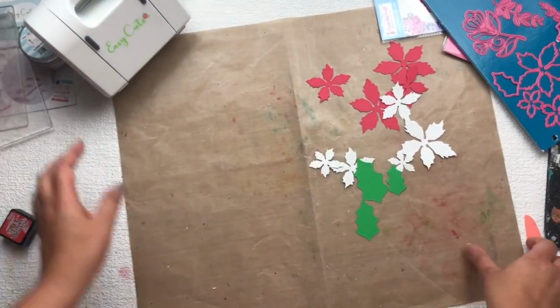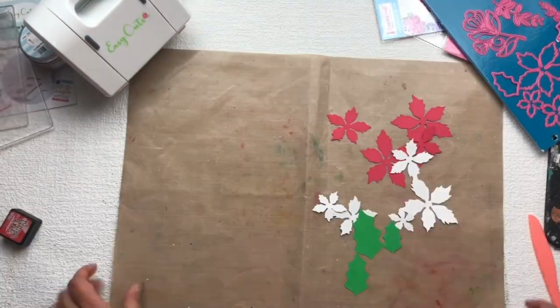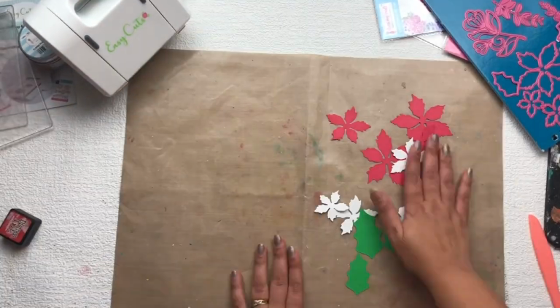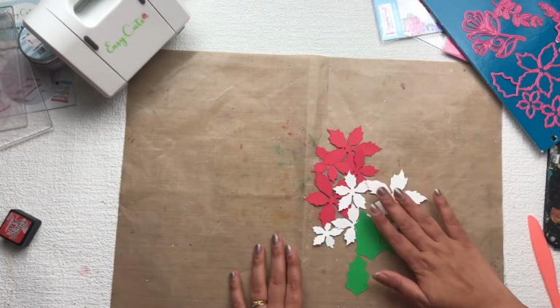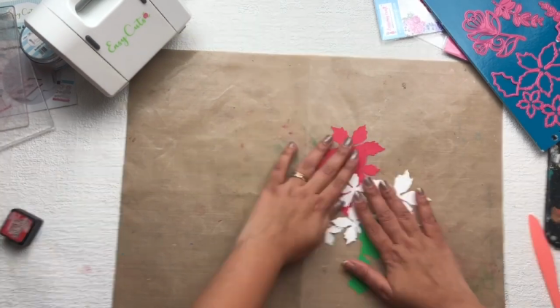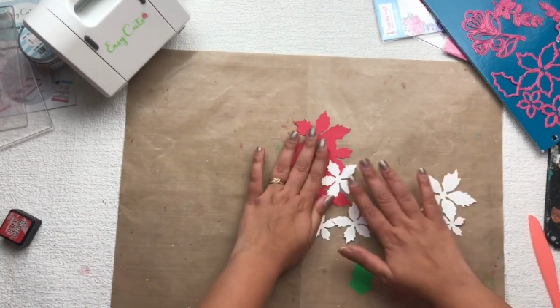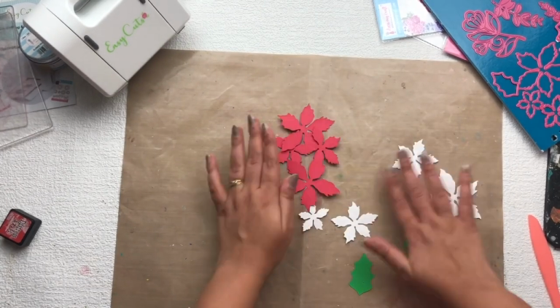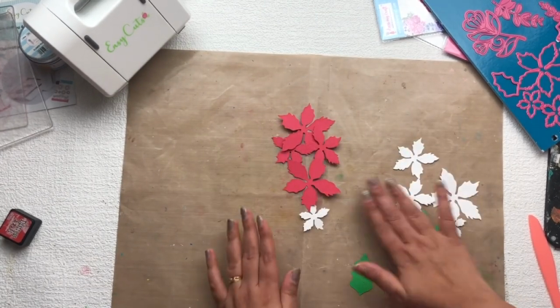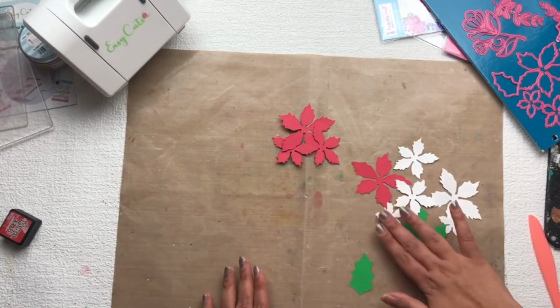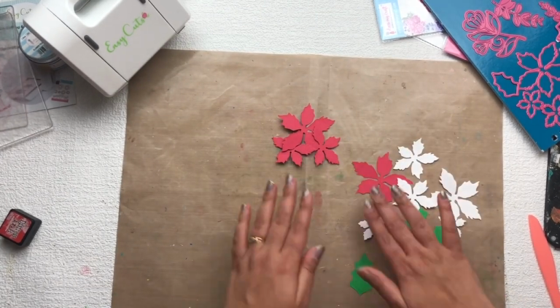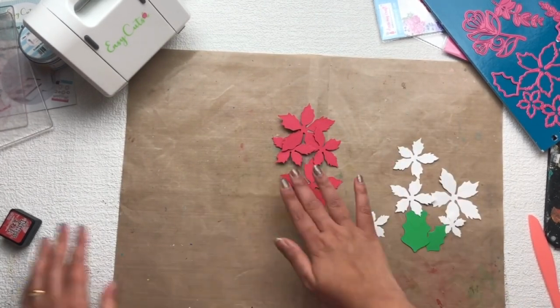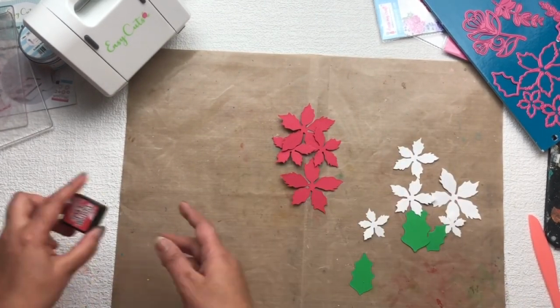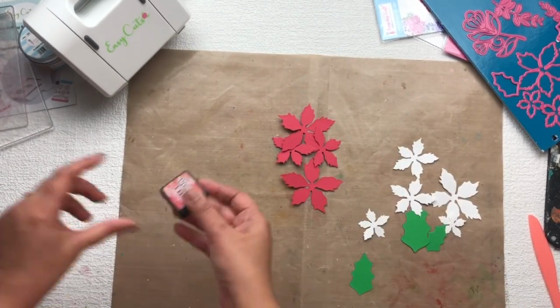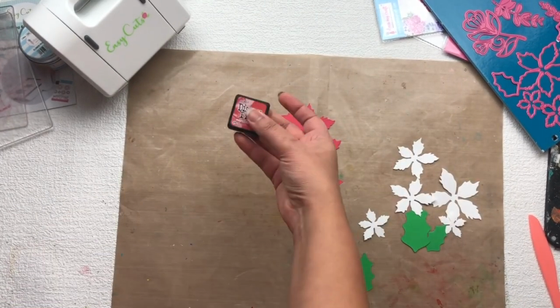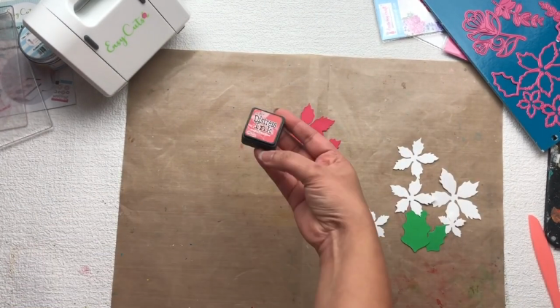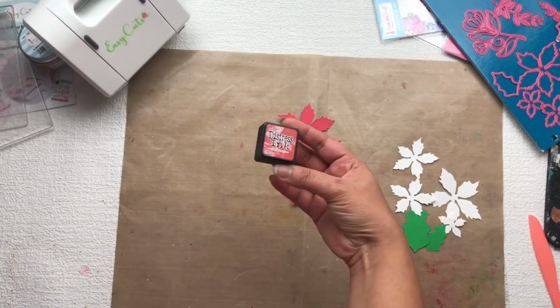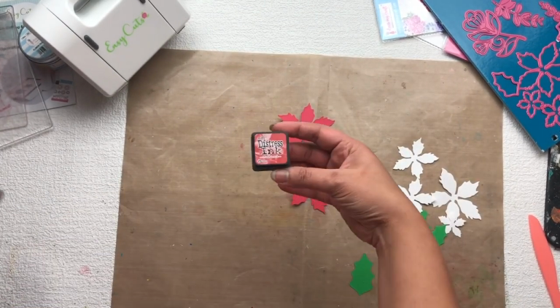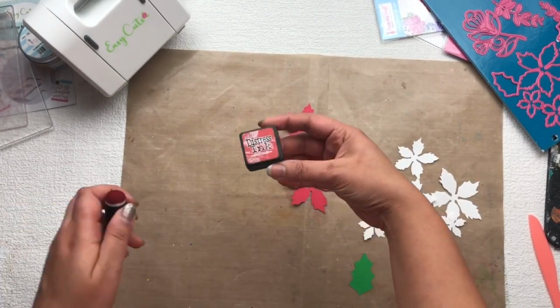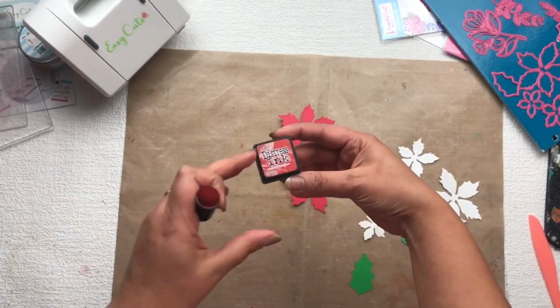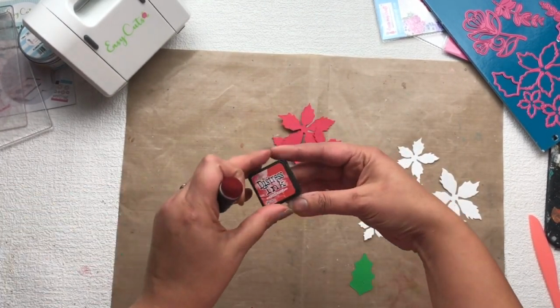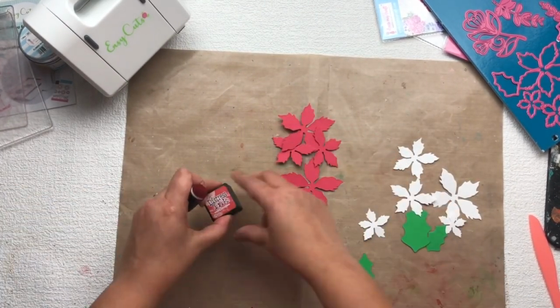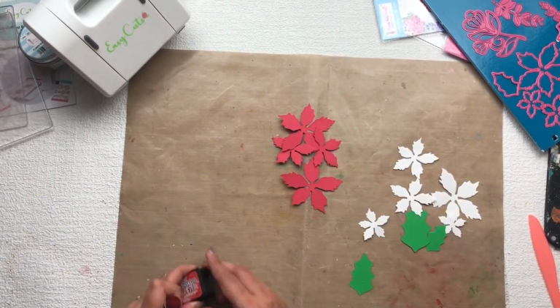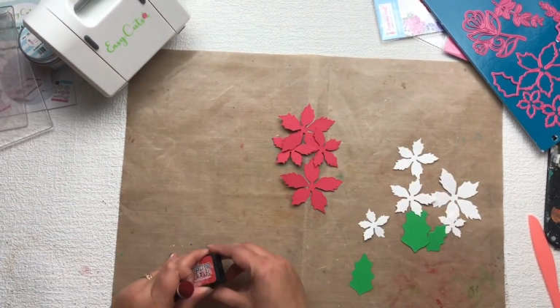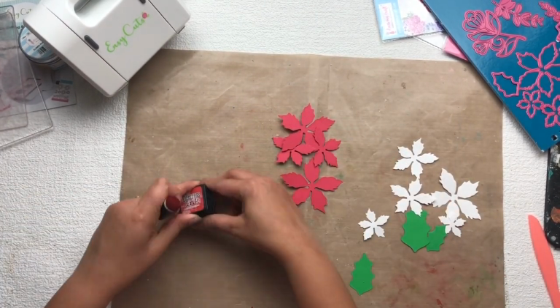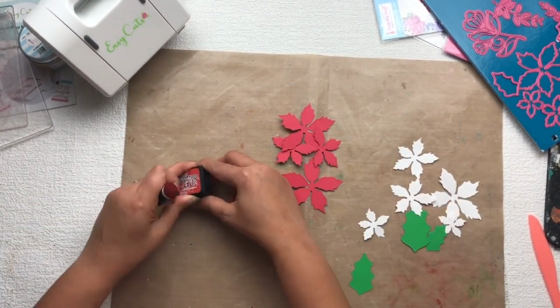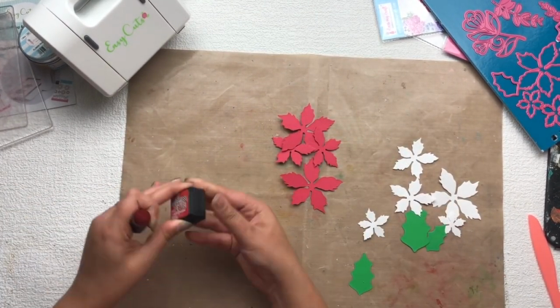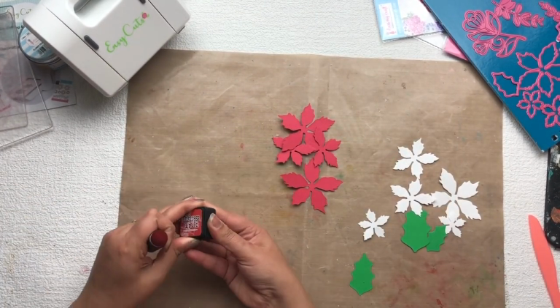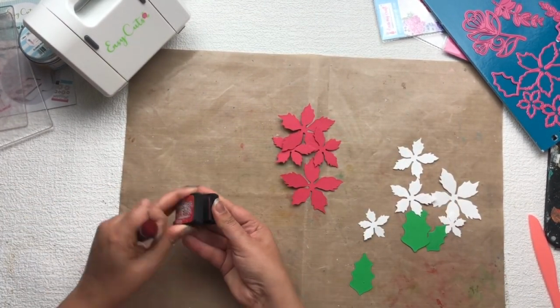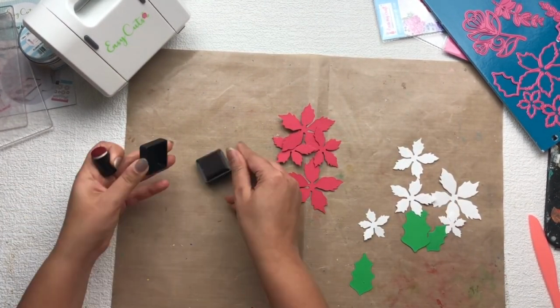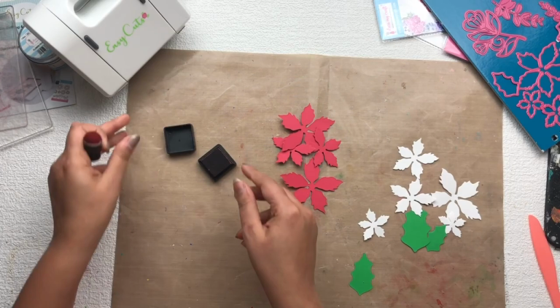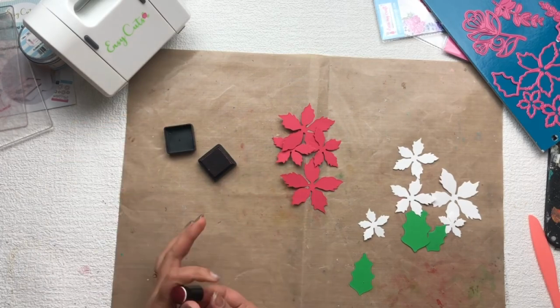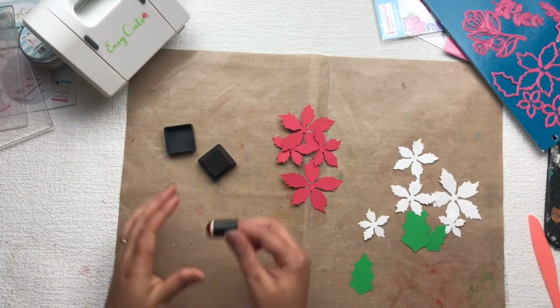After that I'm going to use some distress ink to give some shading on my papers, as you can see in the video.